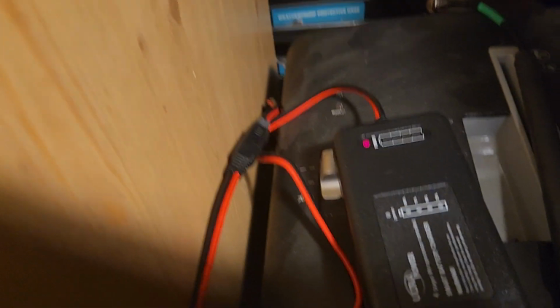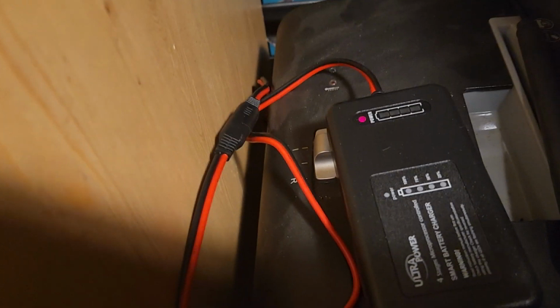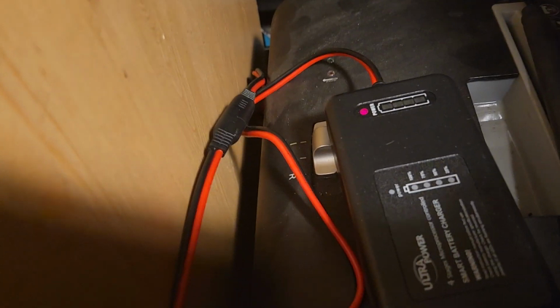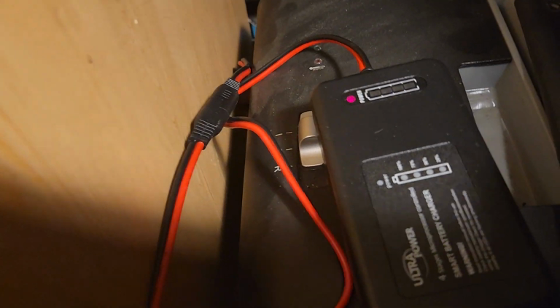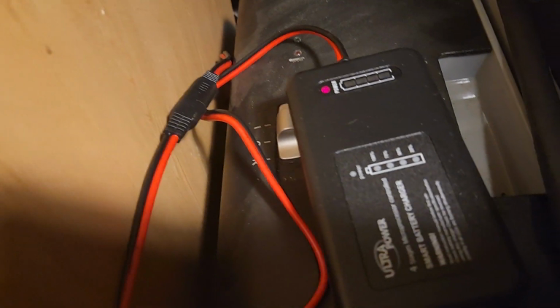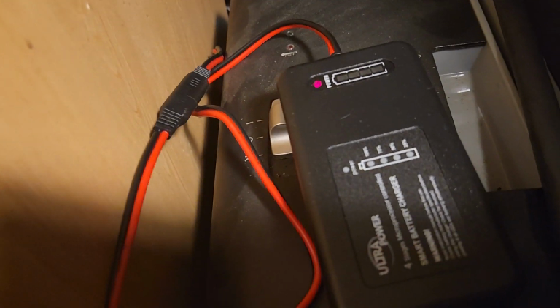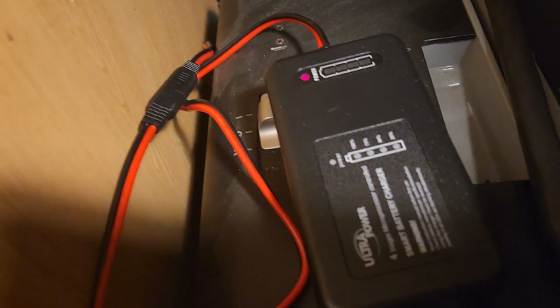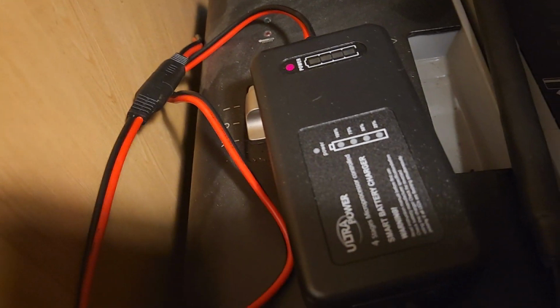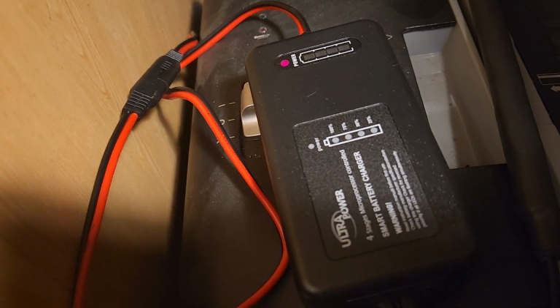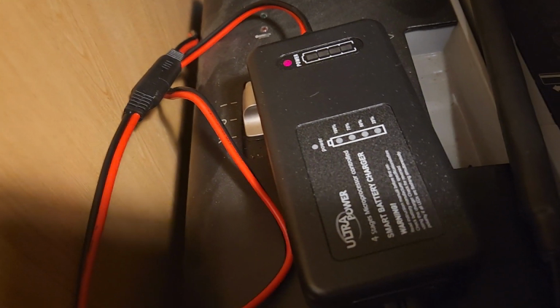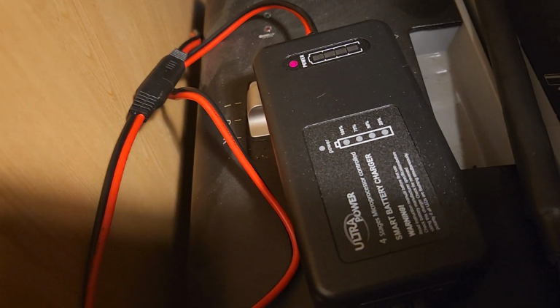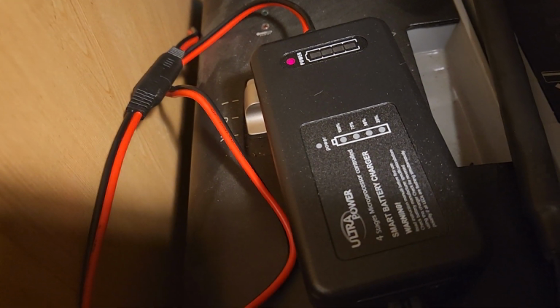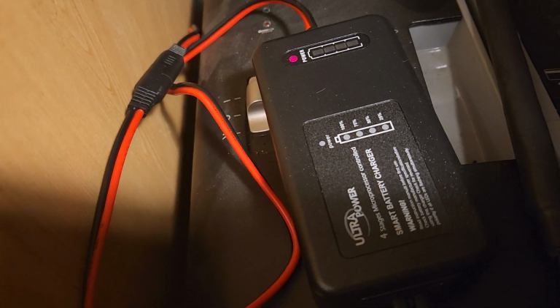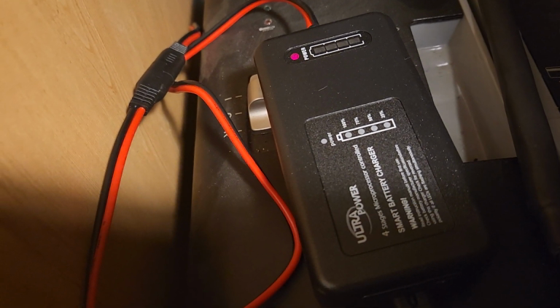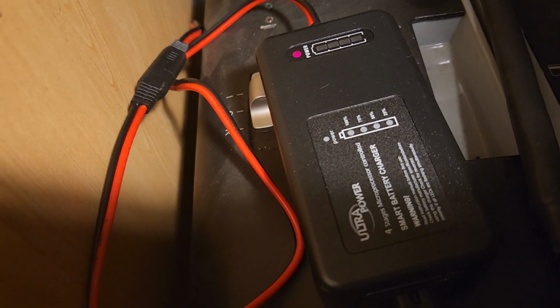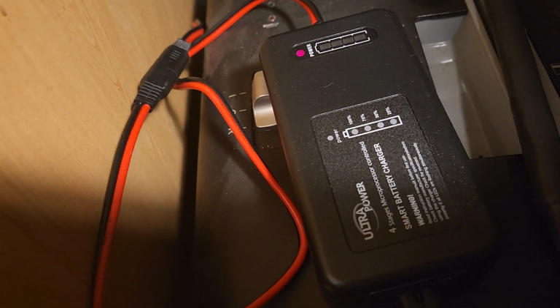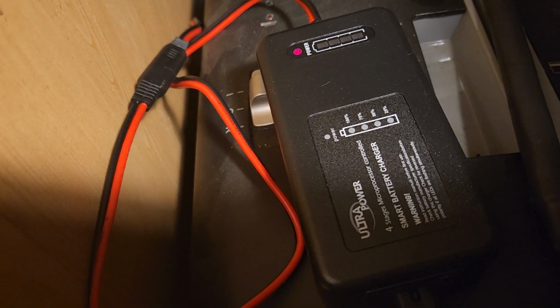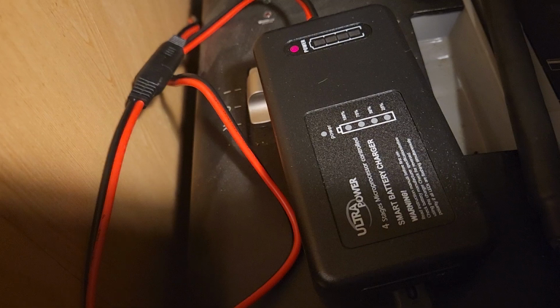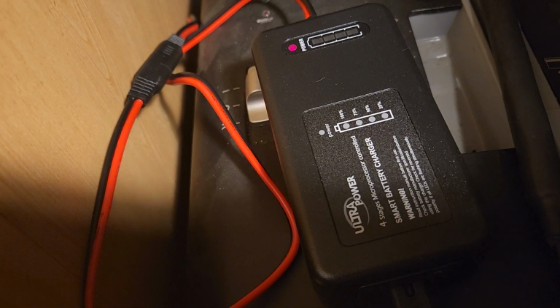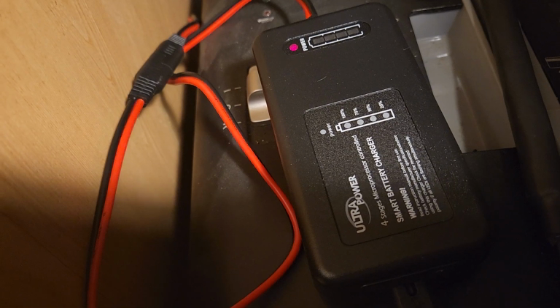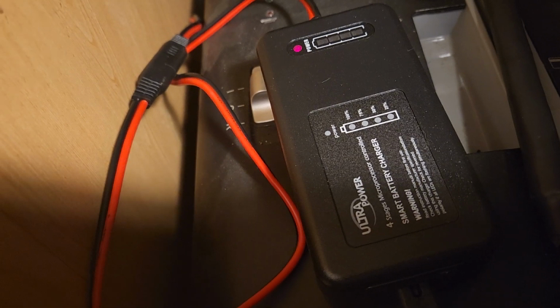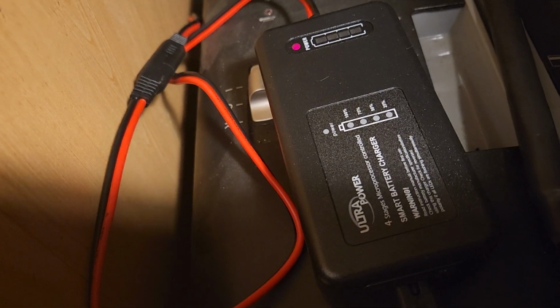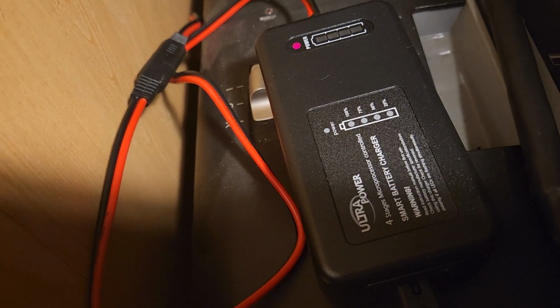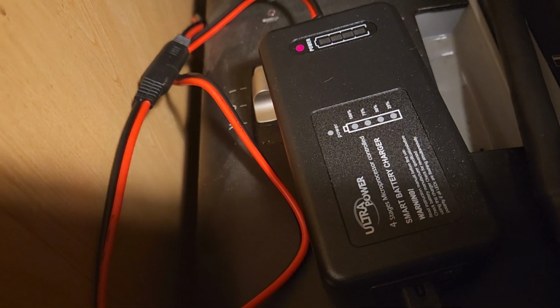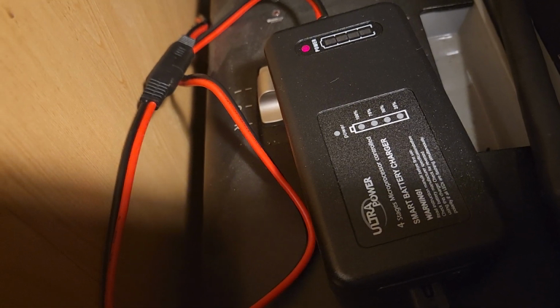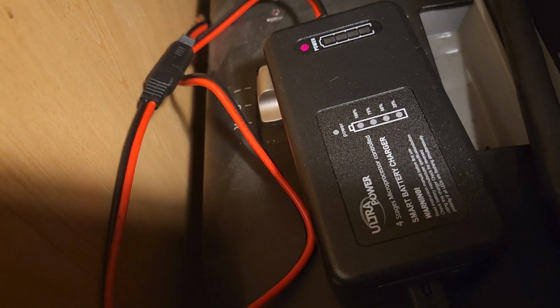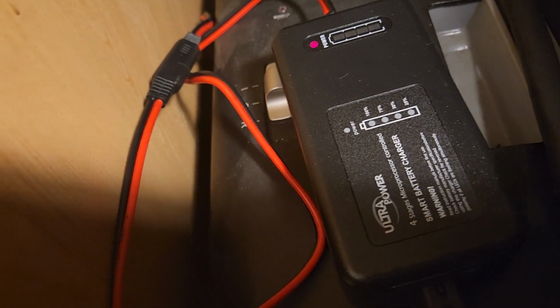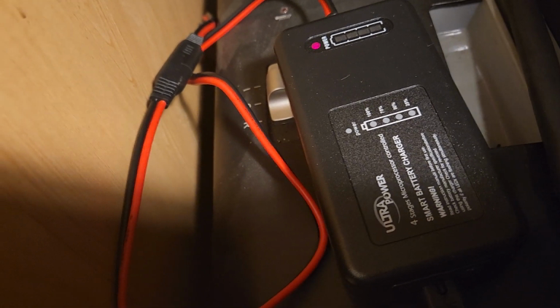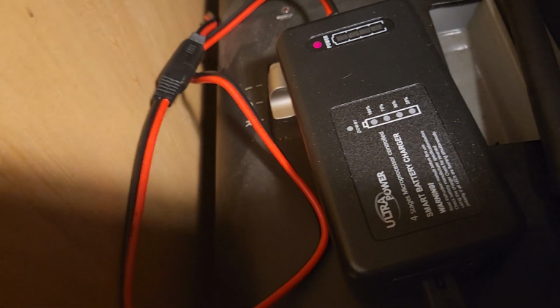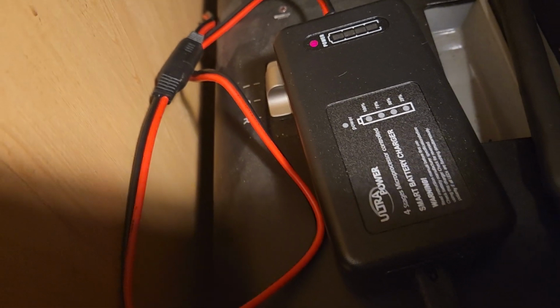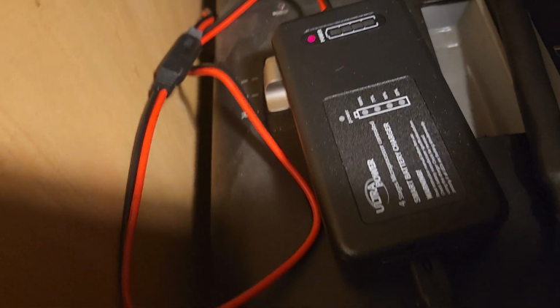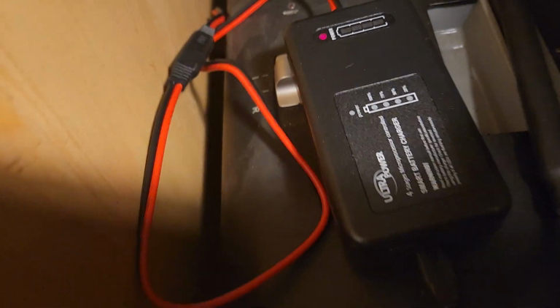This is the charger that I use — it's just a standard 4-amp LiPo 4 charger.